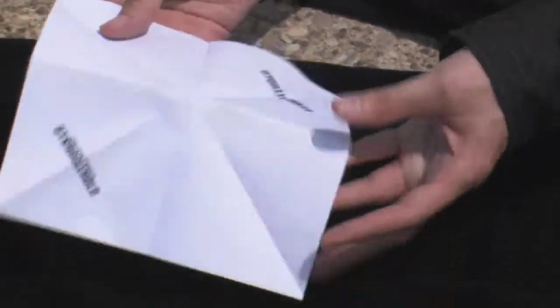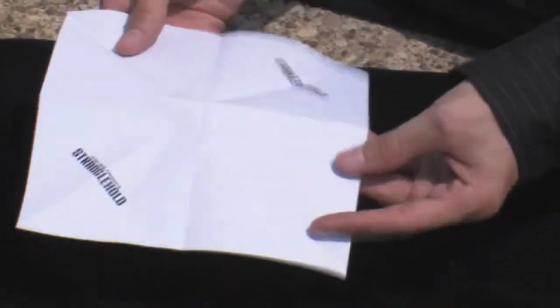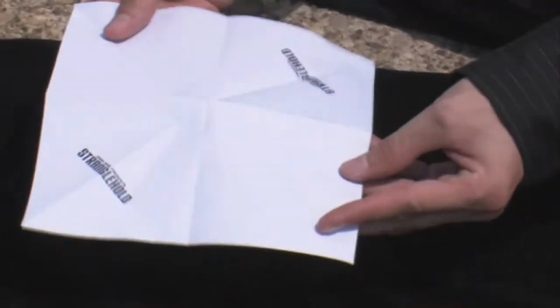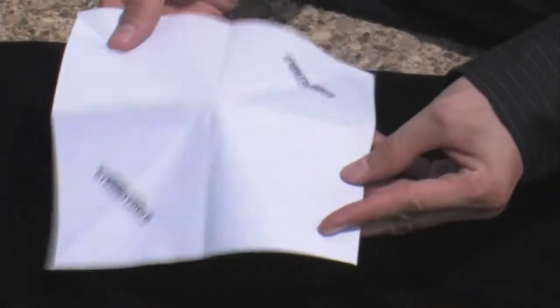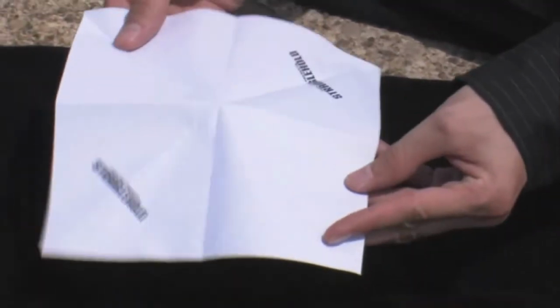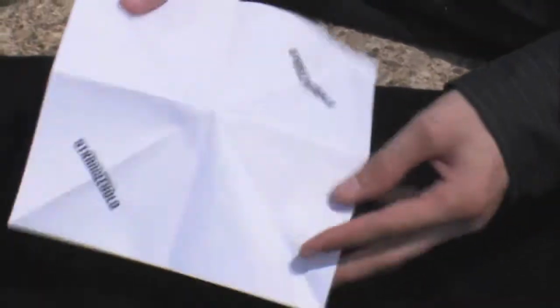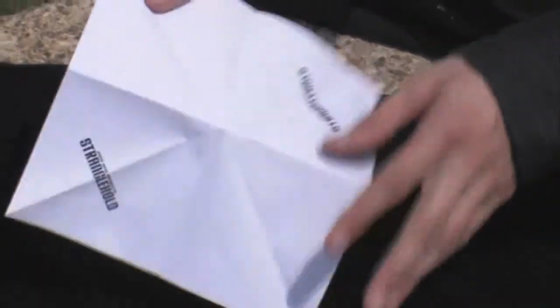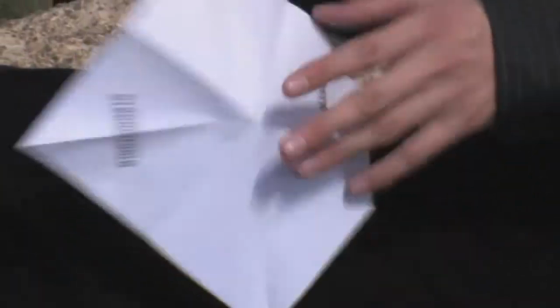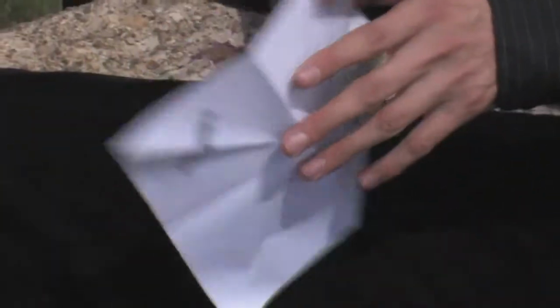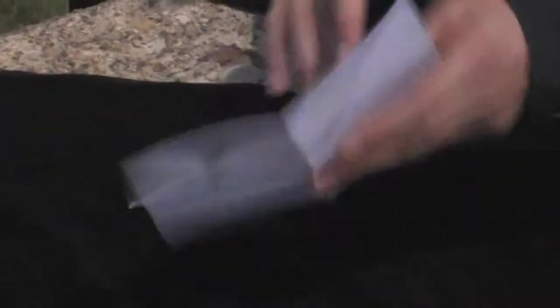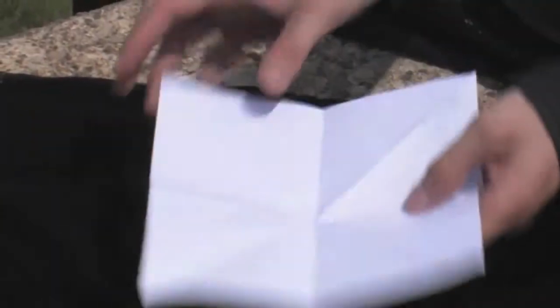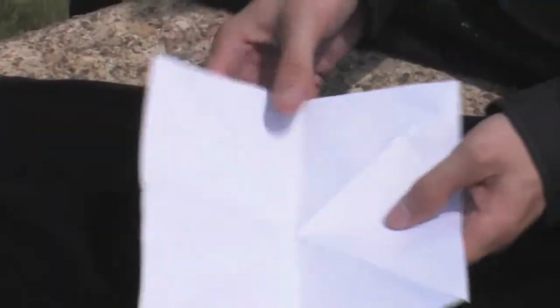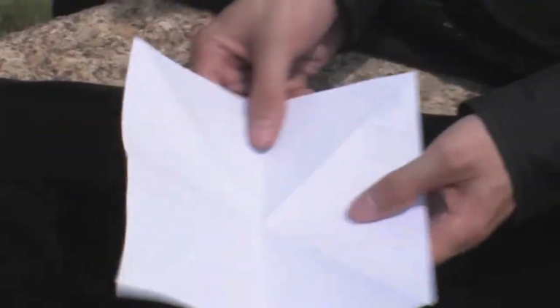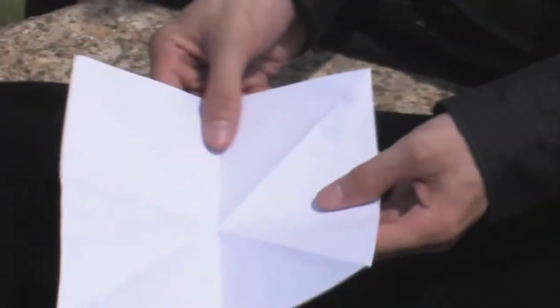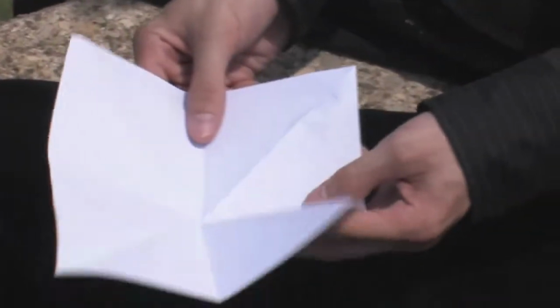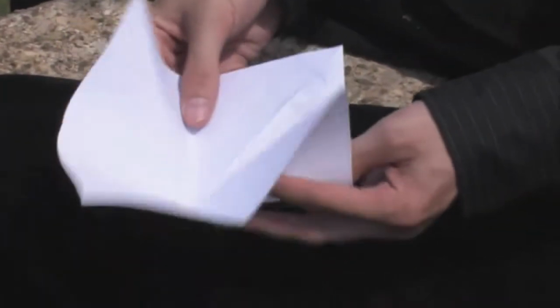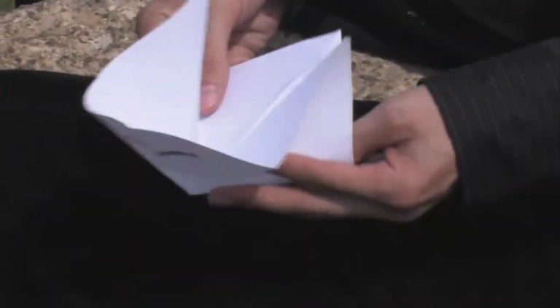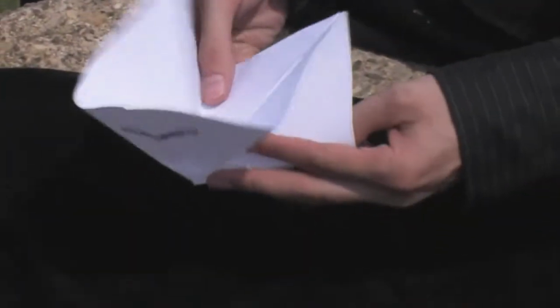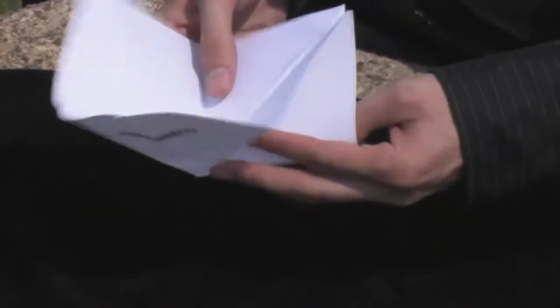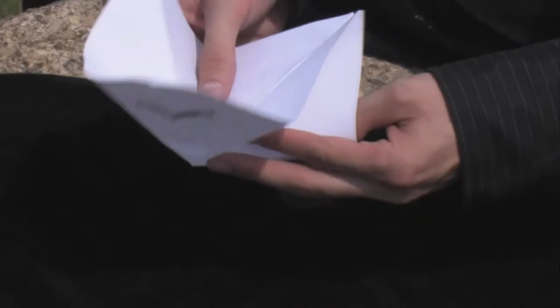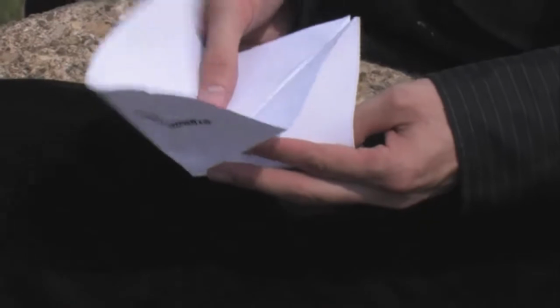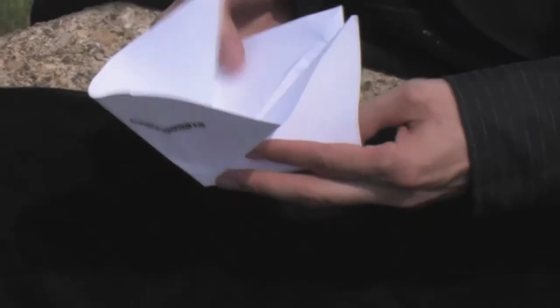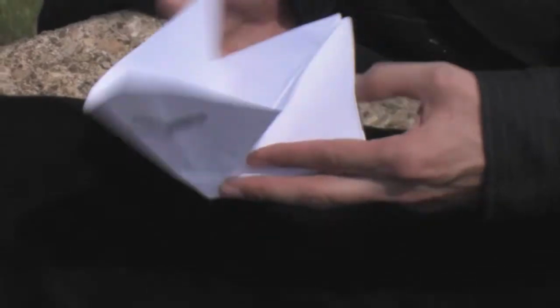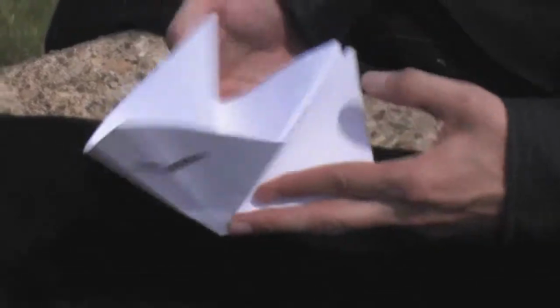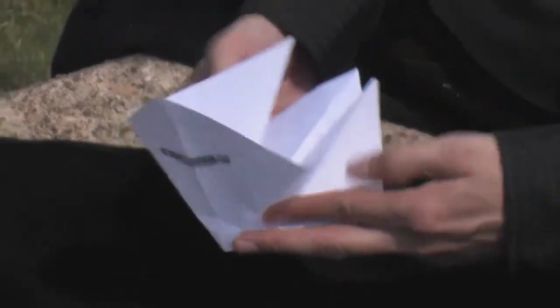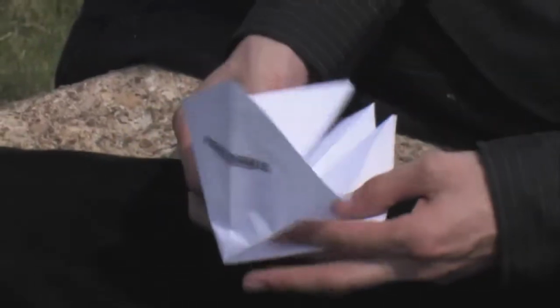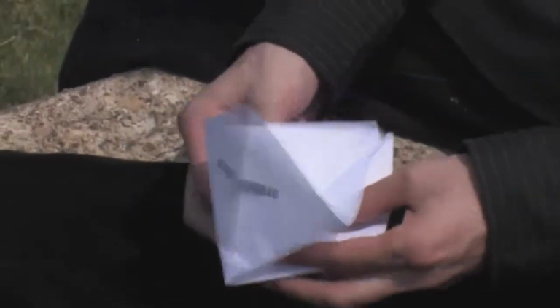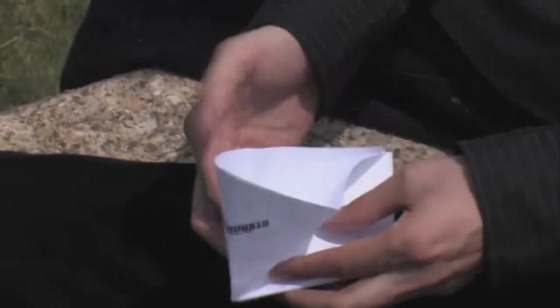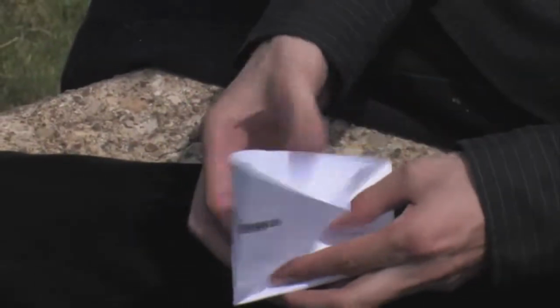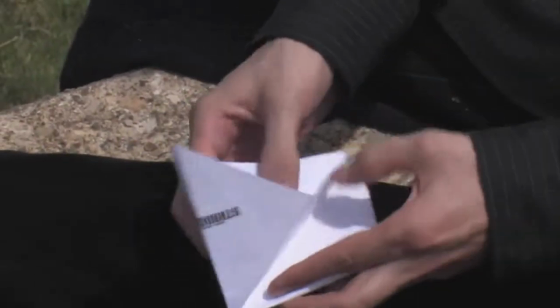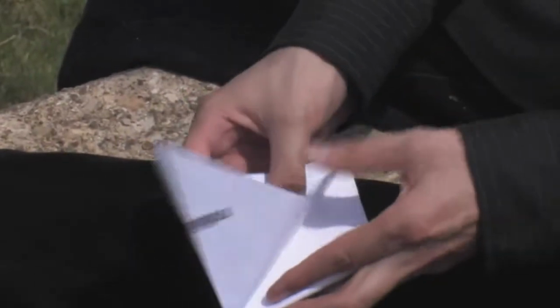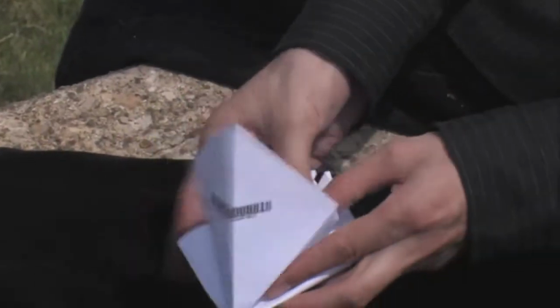We're going to take these corners and fold them in to make a smaller box.